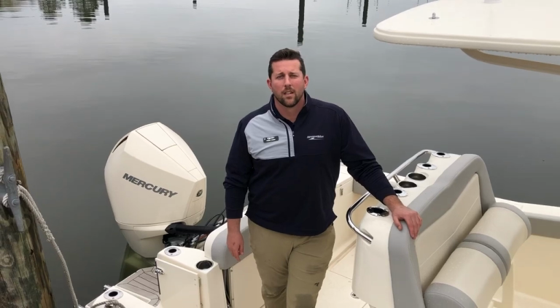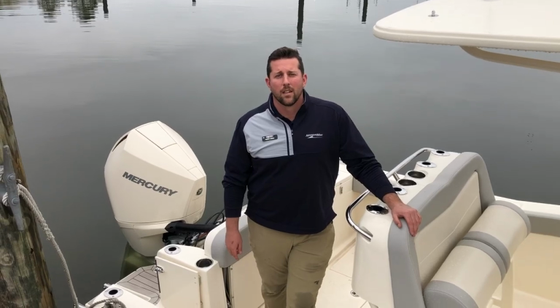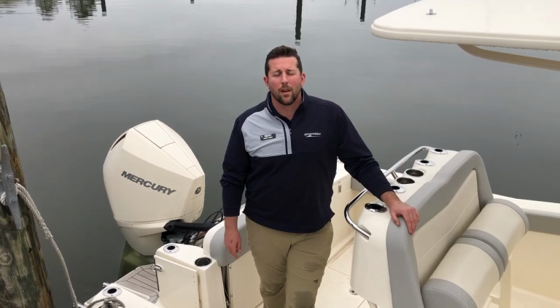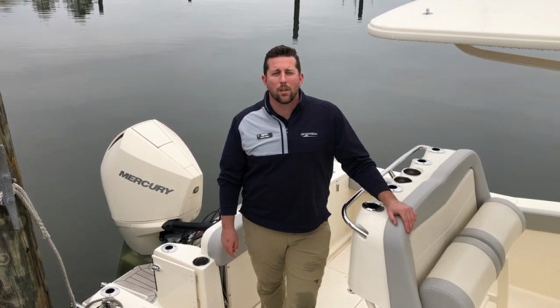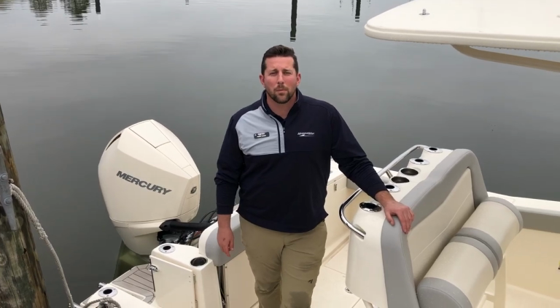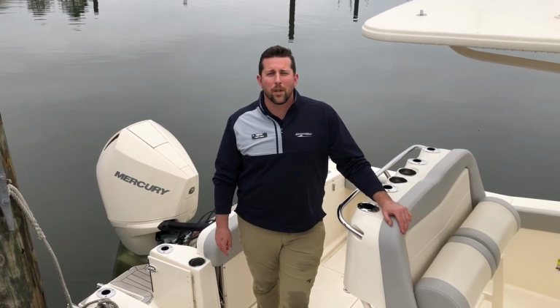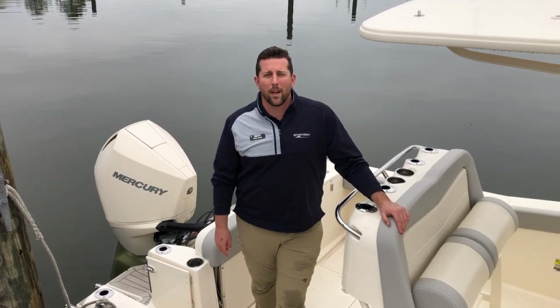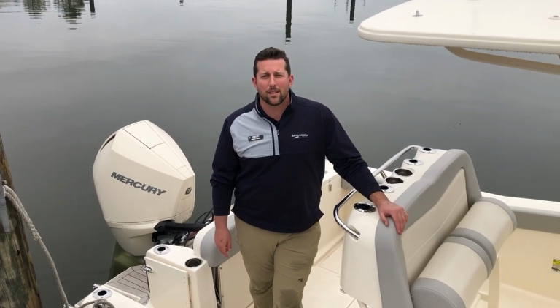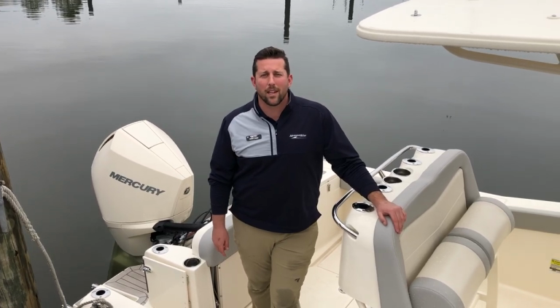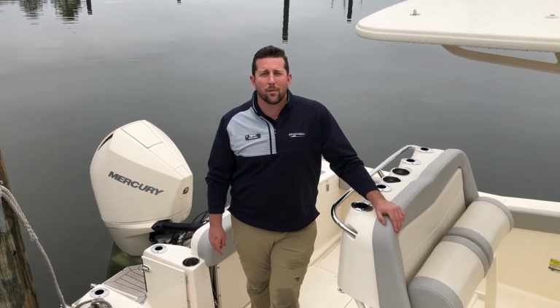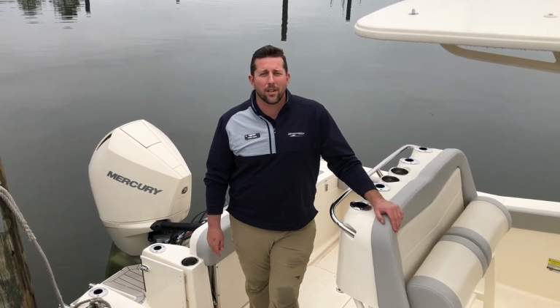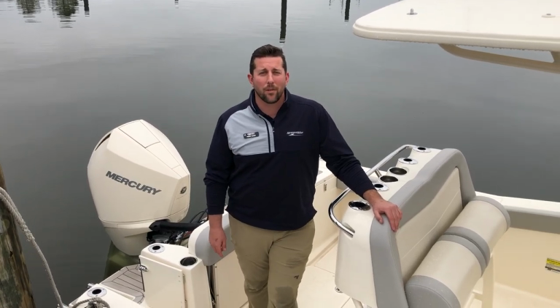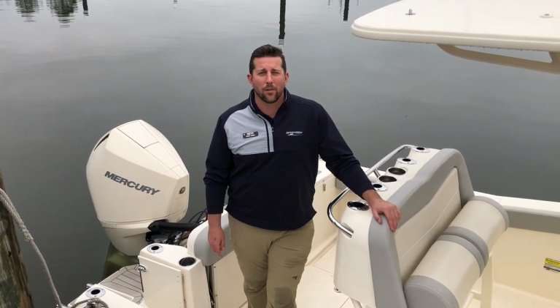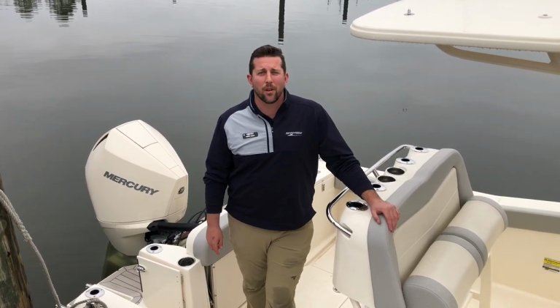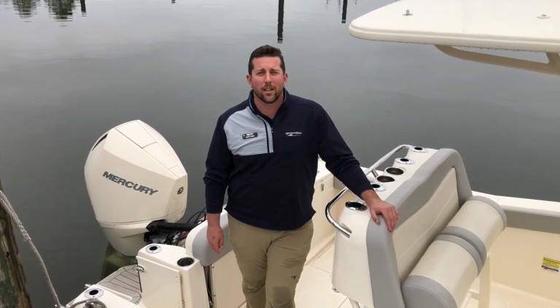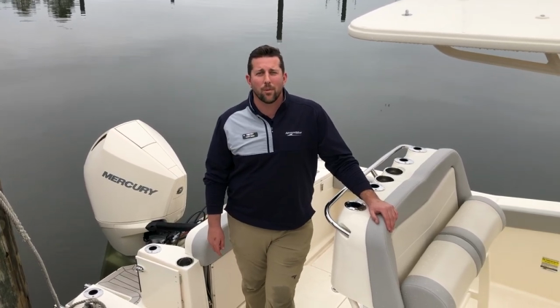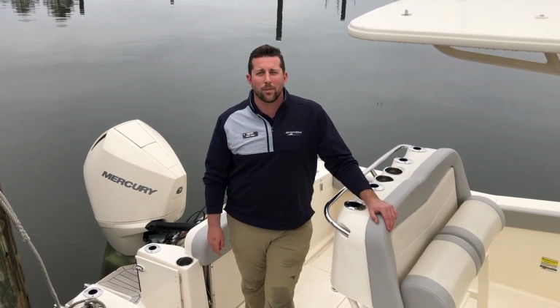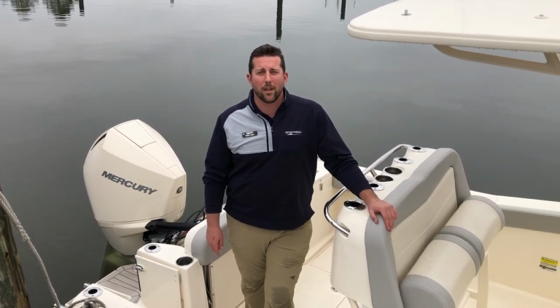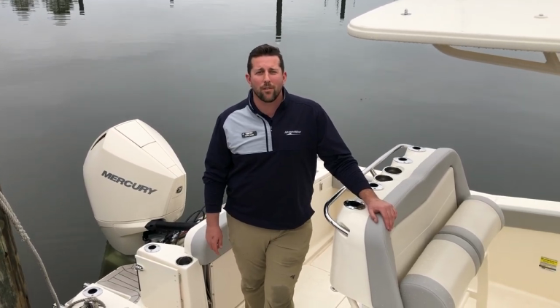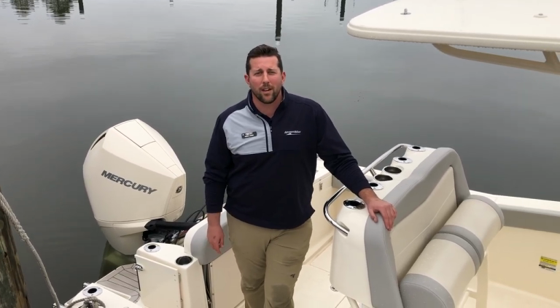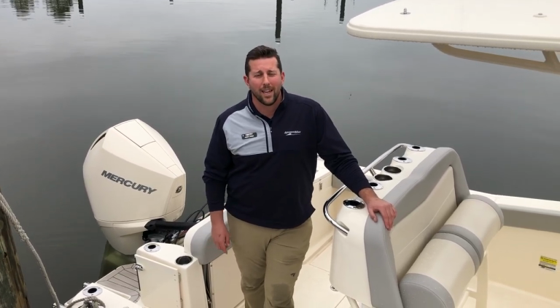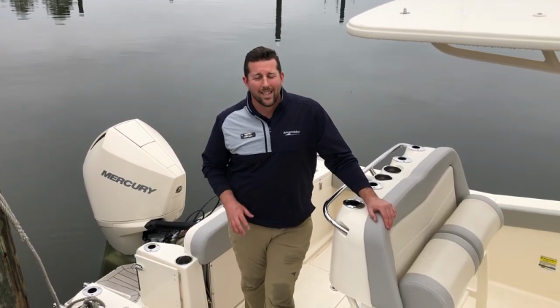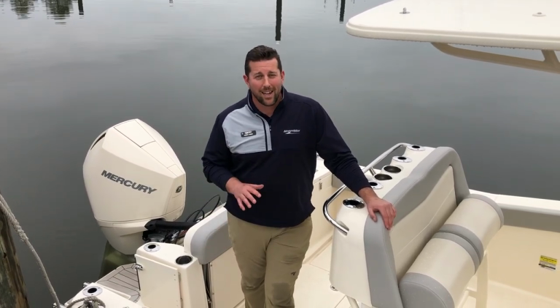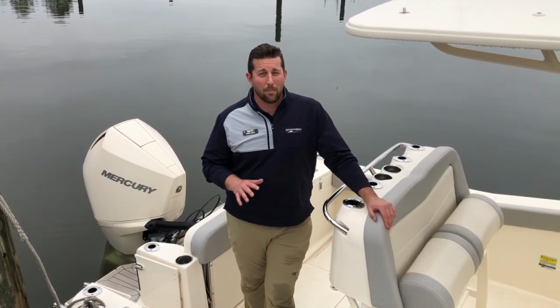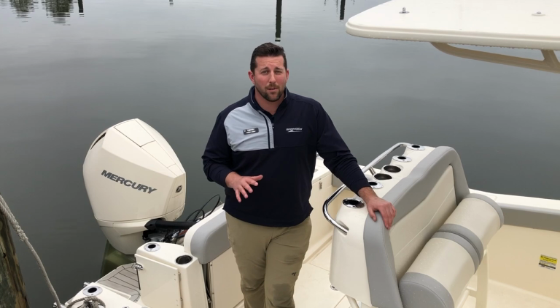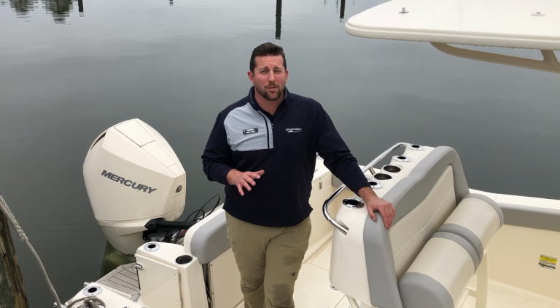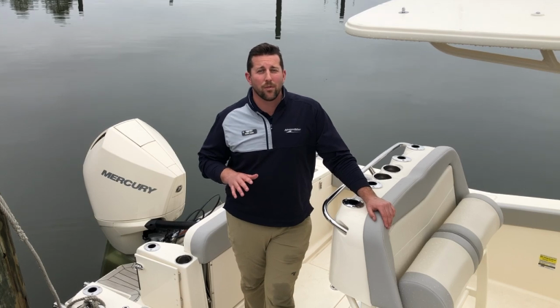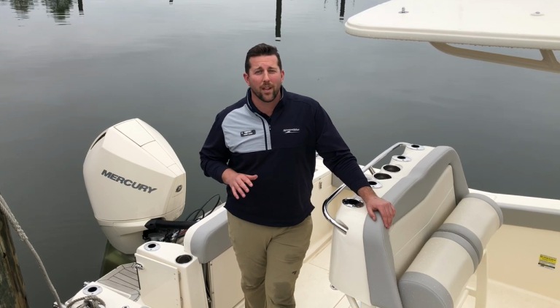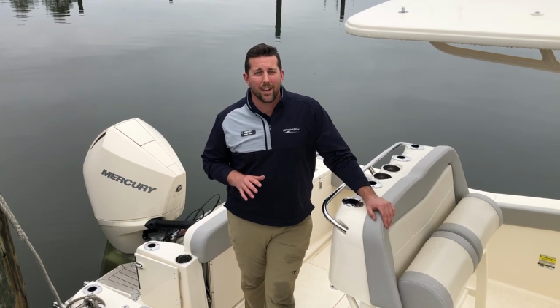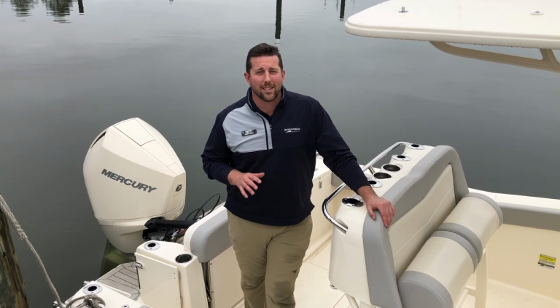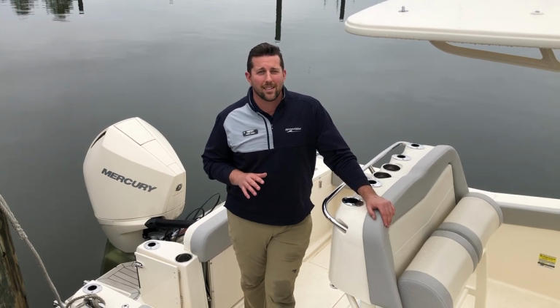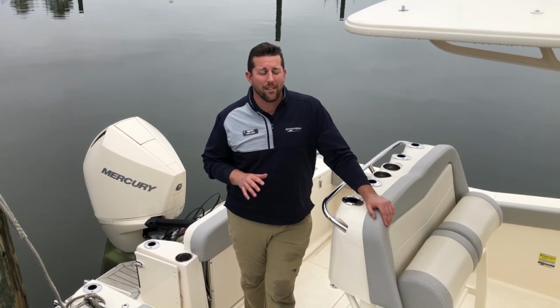Hi, welcome to MarineMax. Today we're going to go through a 2023 Scout Boats 240 XSF.